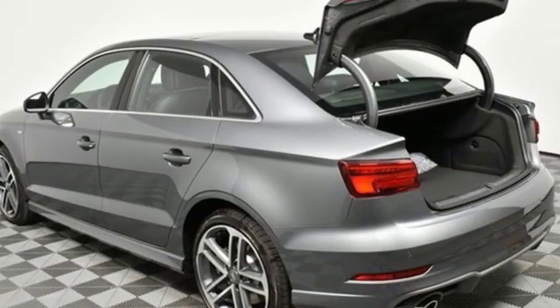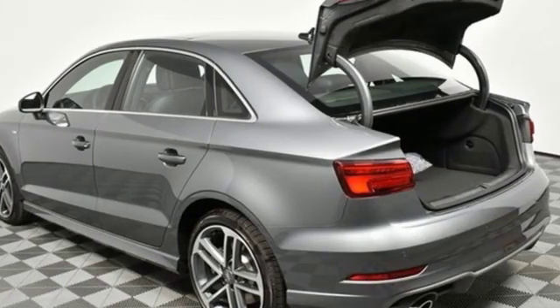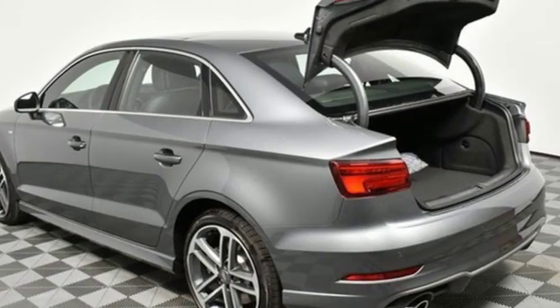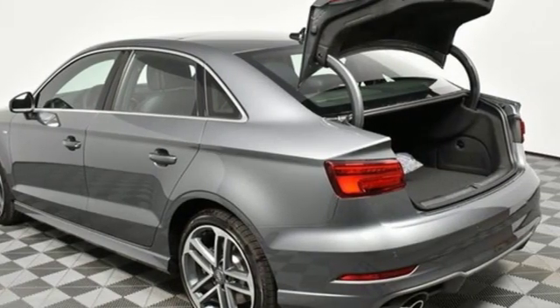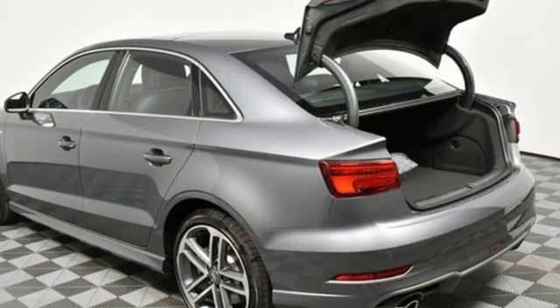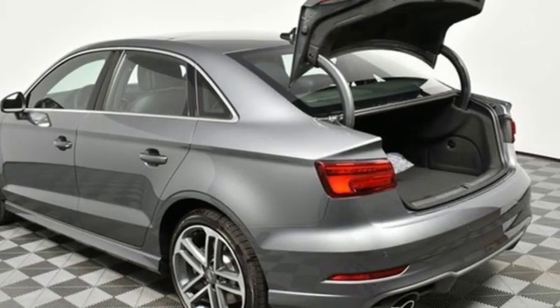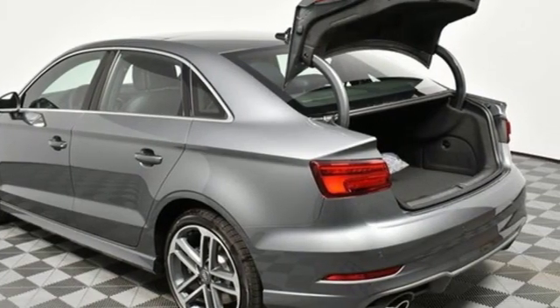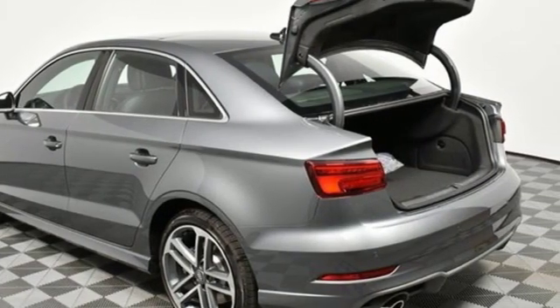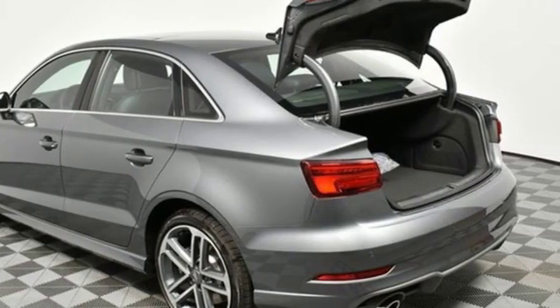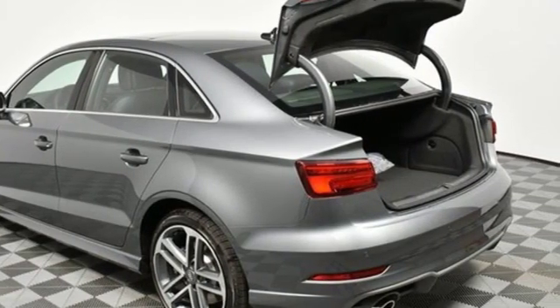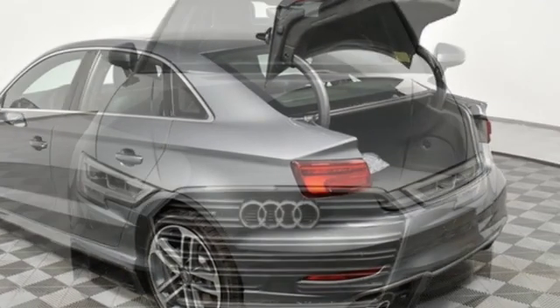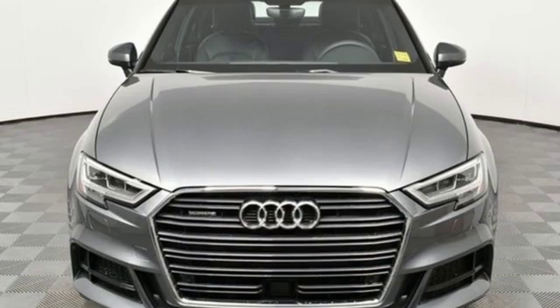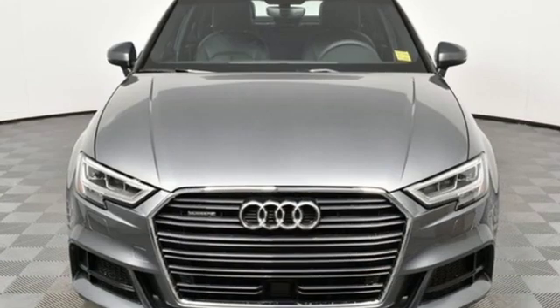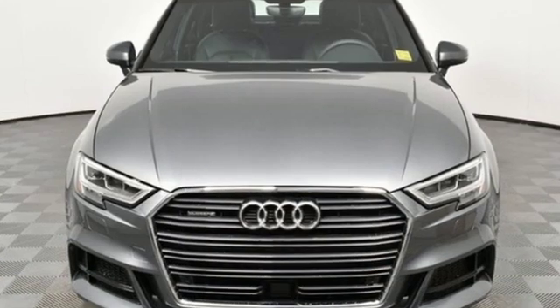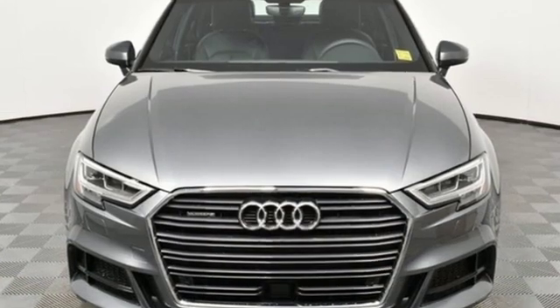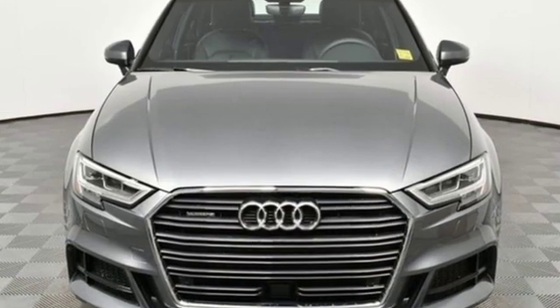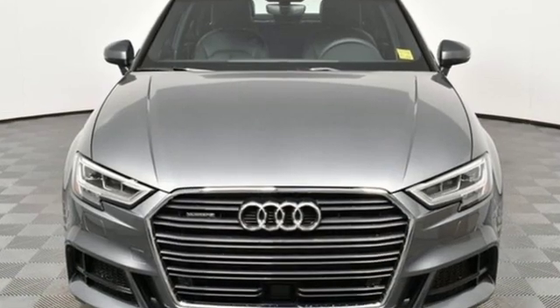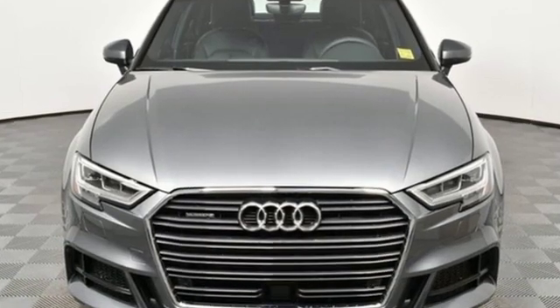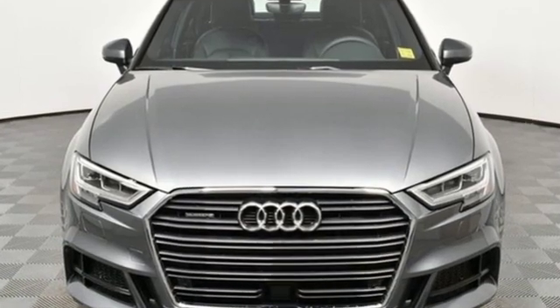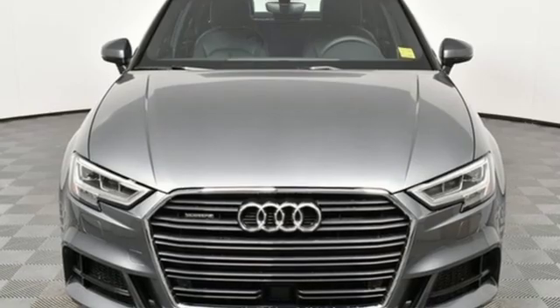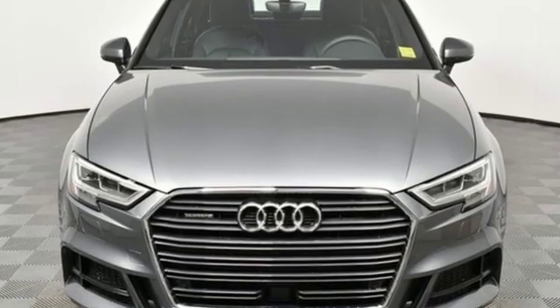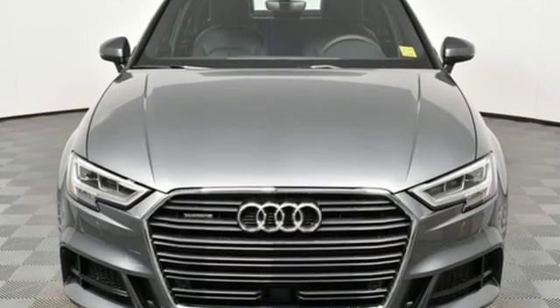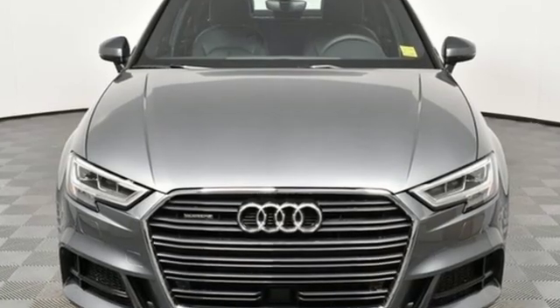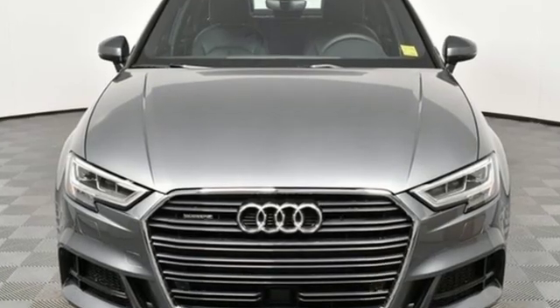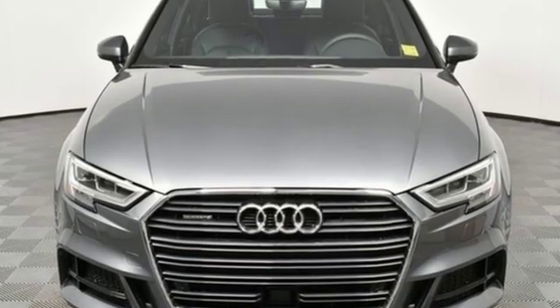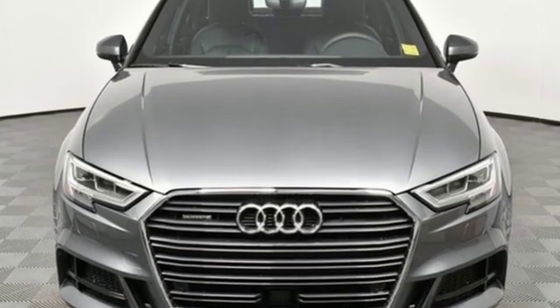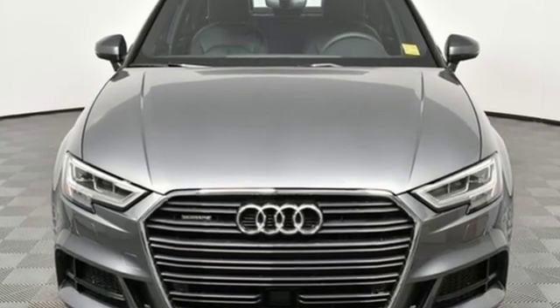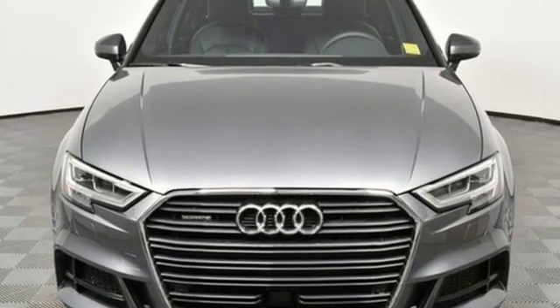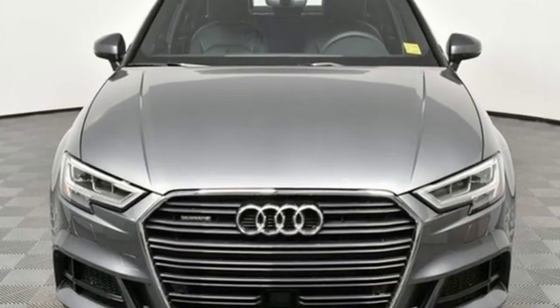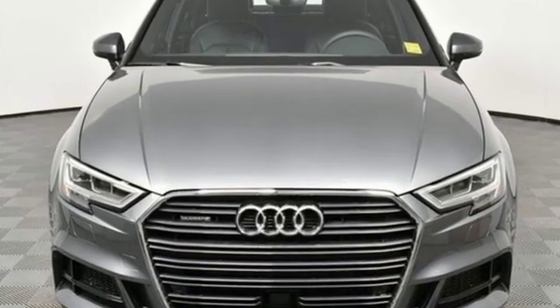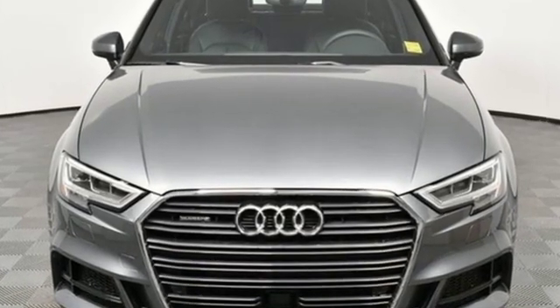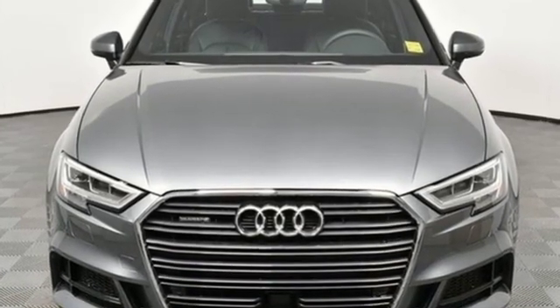Audi forges sophistication and performance into each iconic vehicle. Hurry in today and see it for yourself.